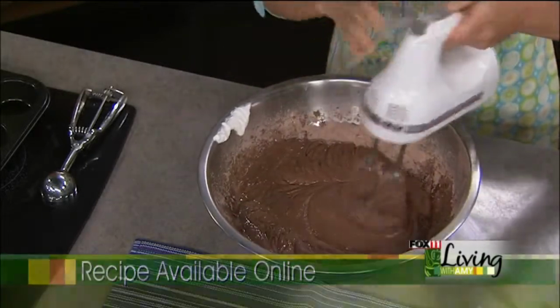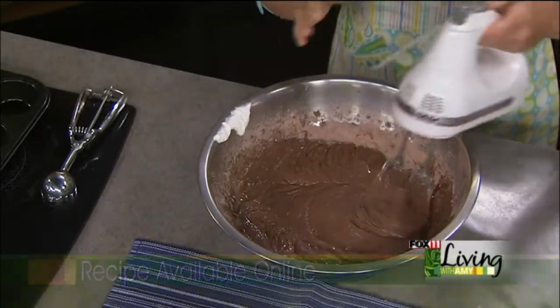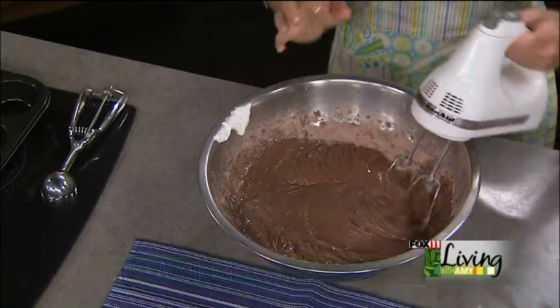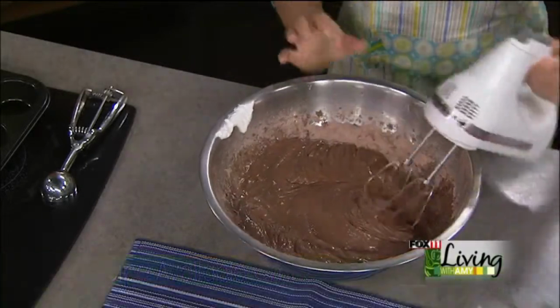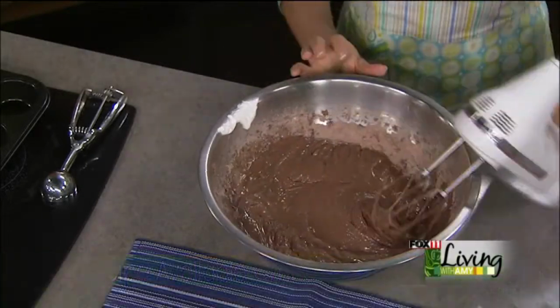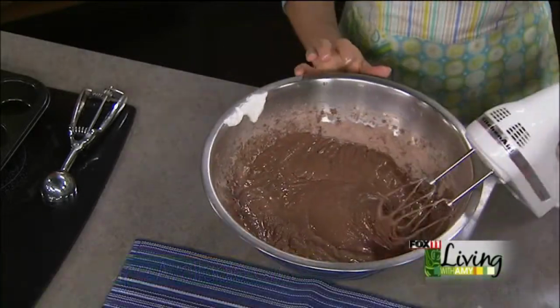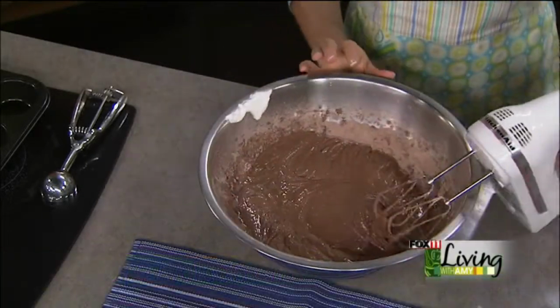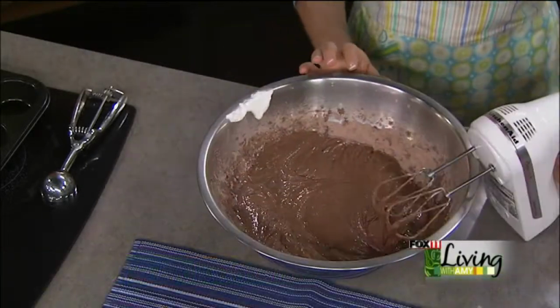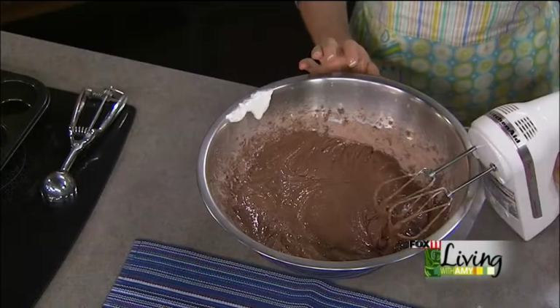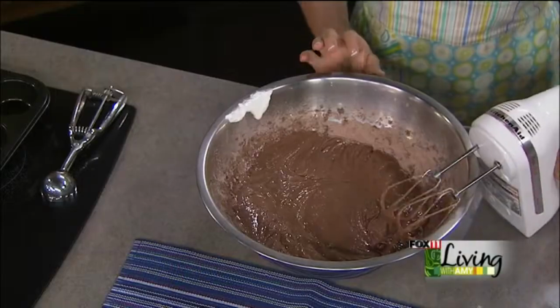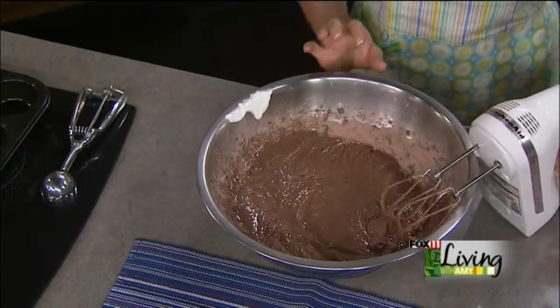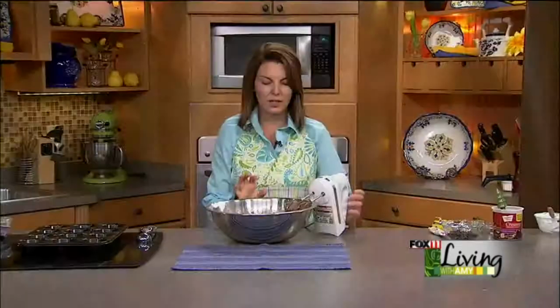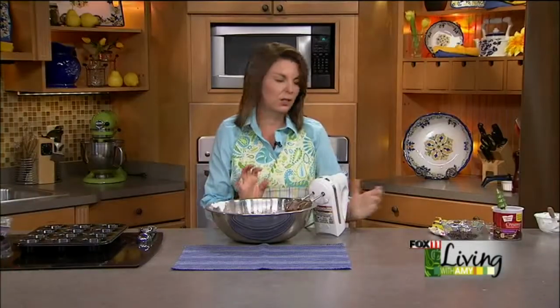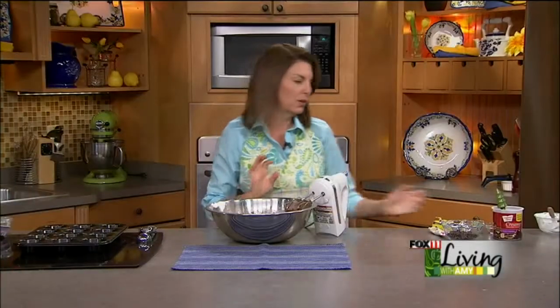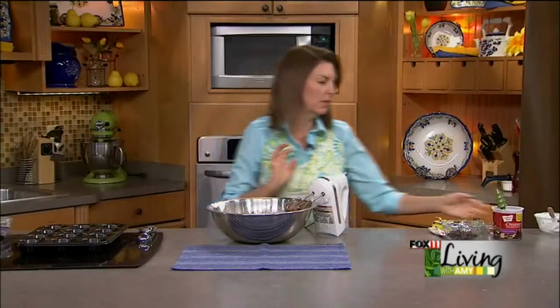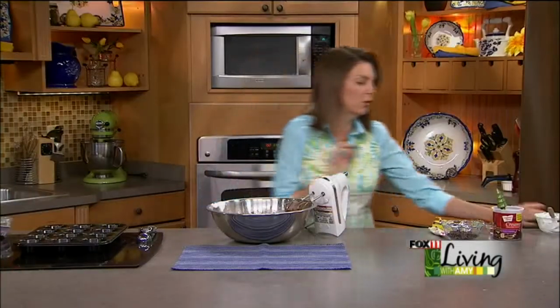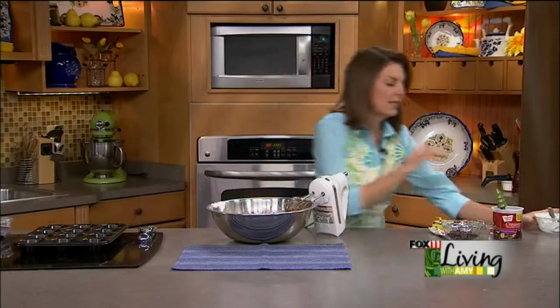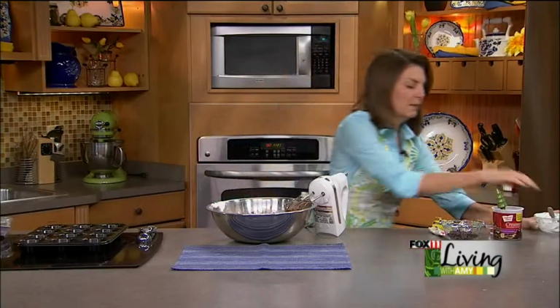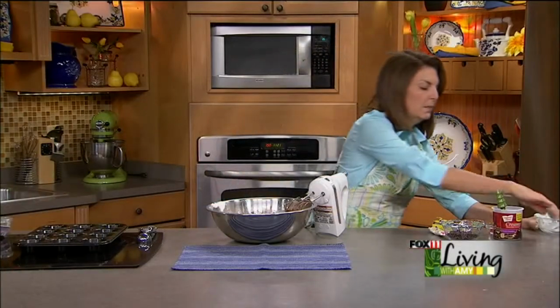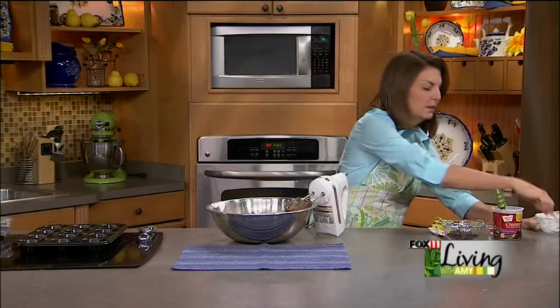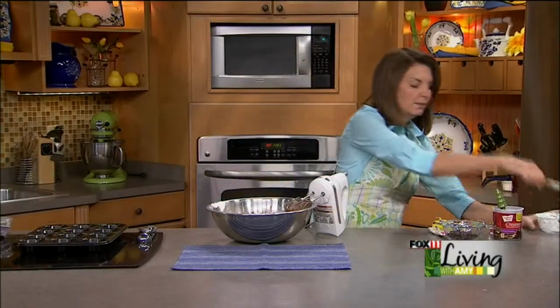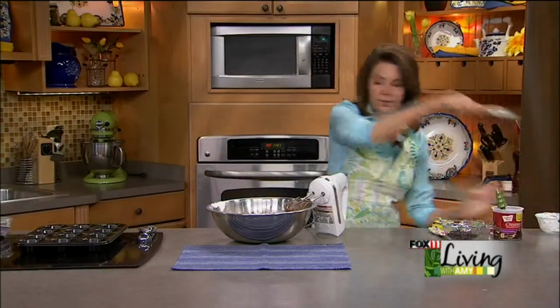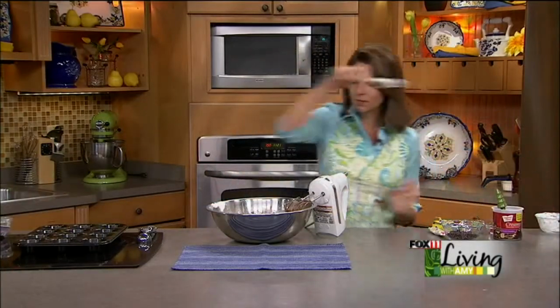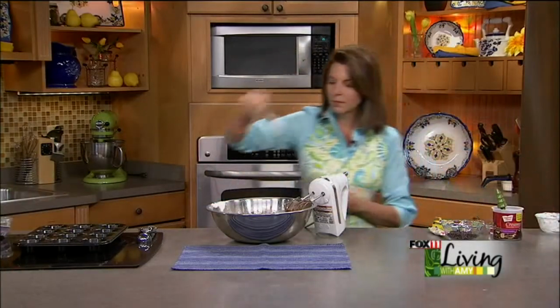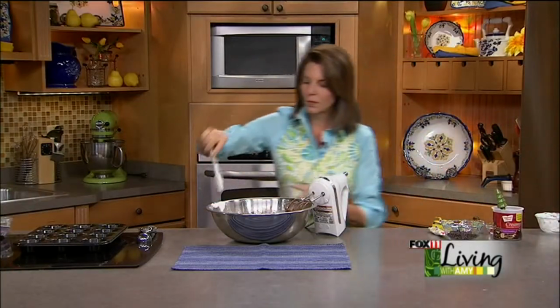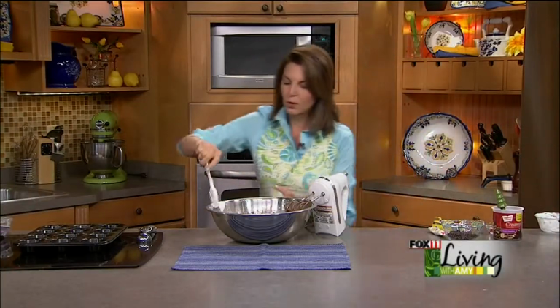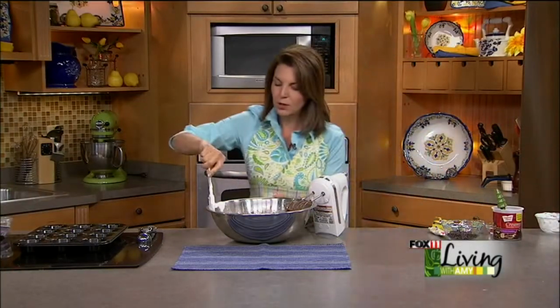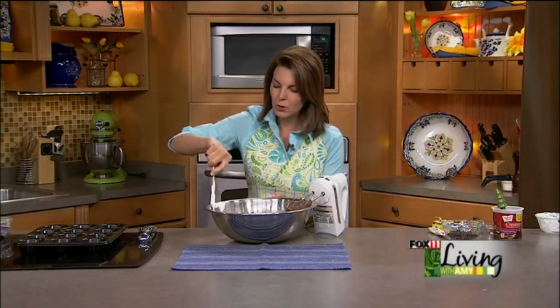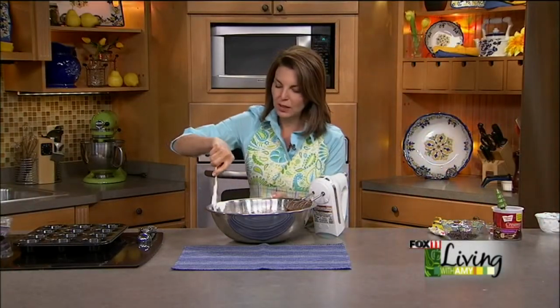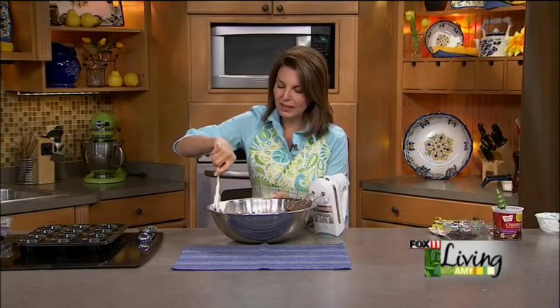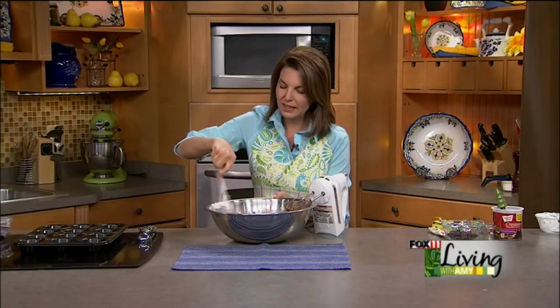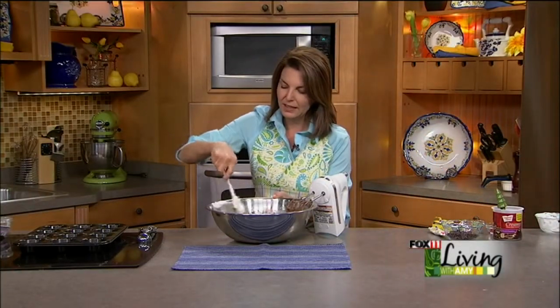You can also bake this in a bundt — no frosting required. I fill the inside of the bundt with fresh berries, dust it with powdered sugar, and it's so moist and delicious. I love bundt cakes because they look so pretty and you don't need to frost them, or you could just do a glaze.